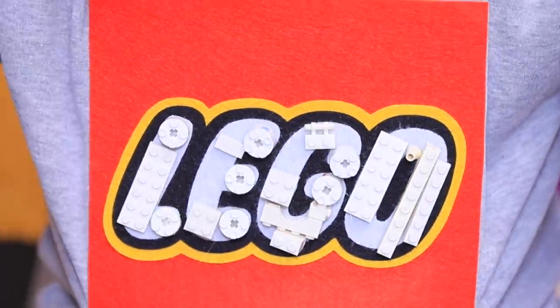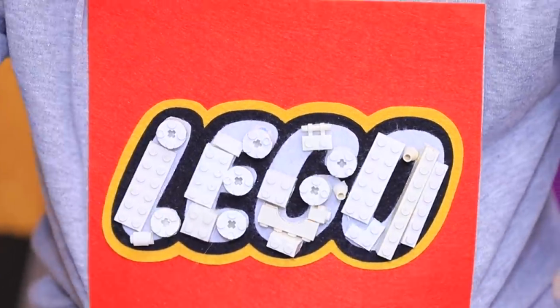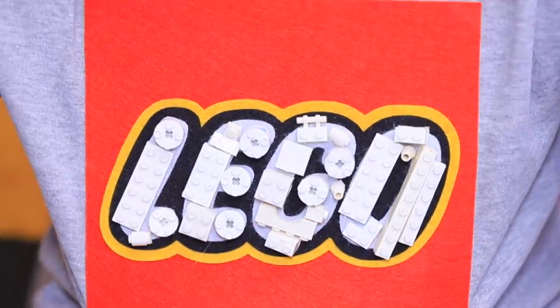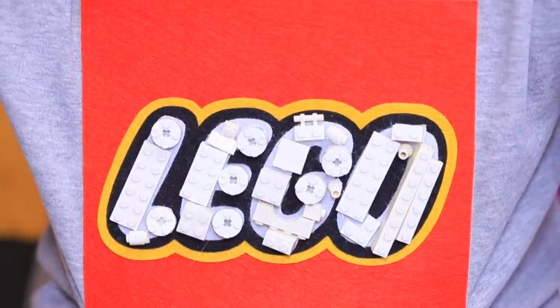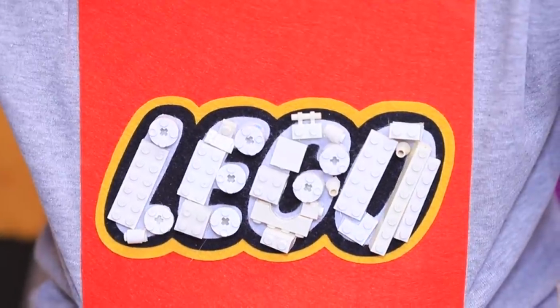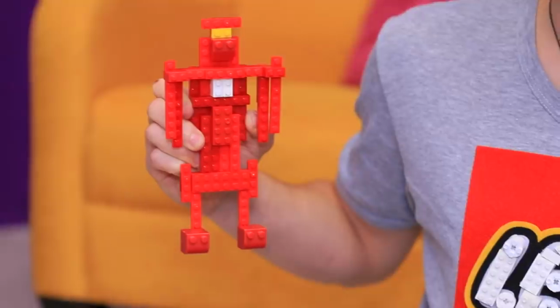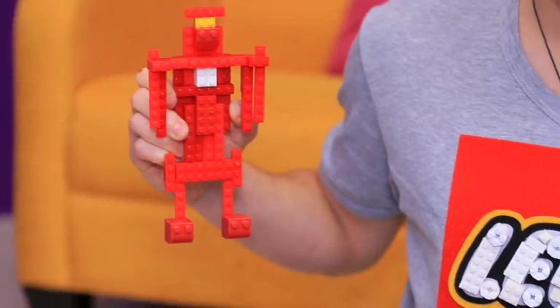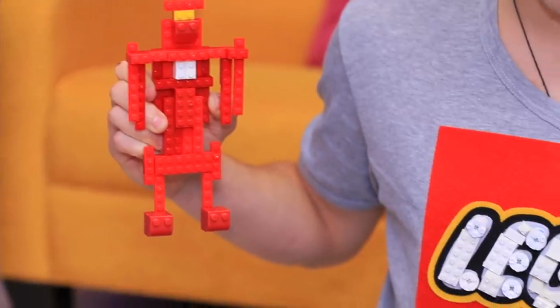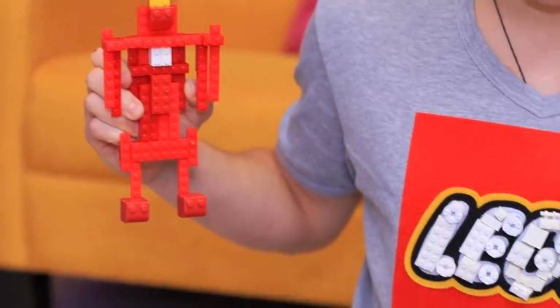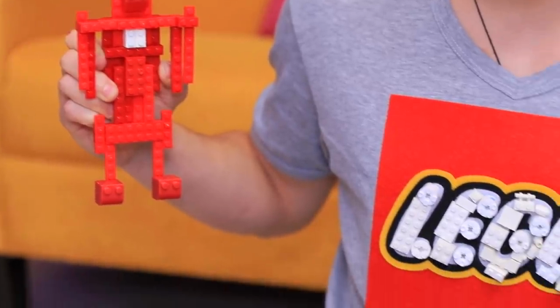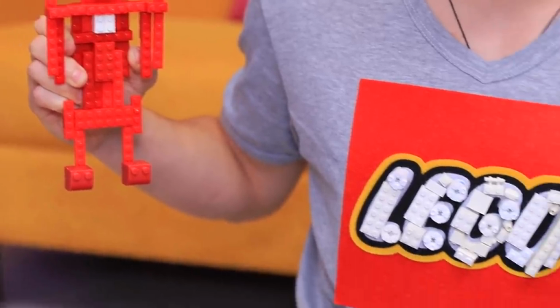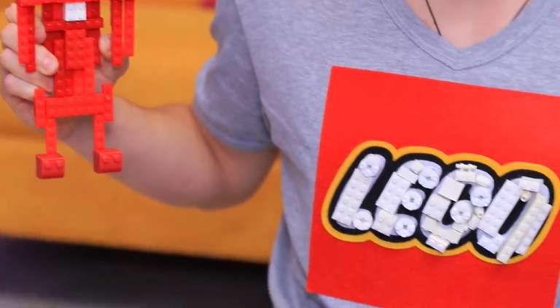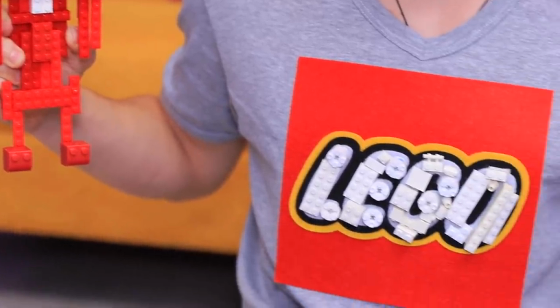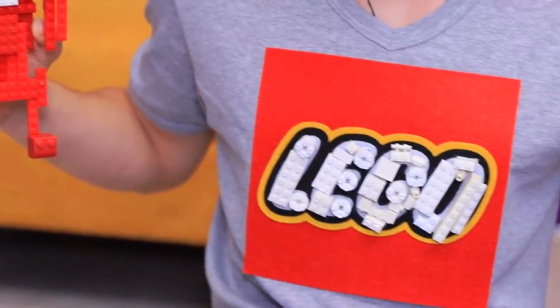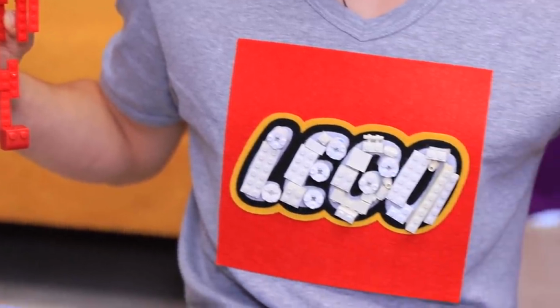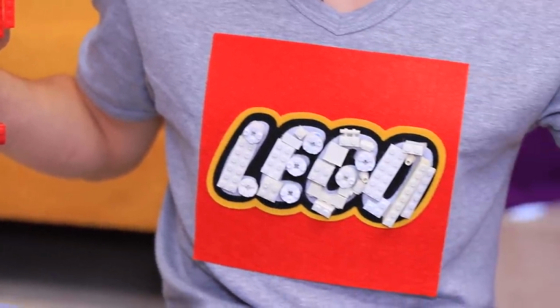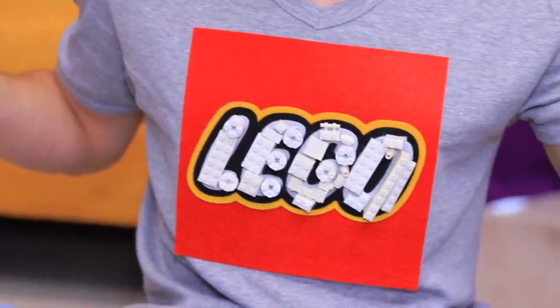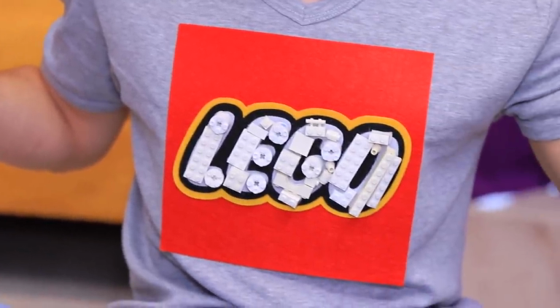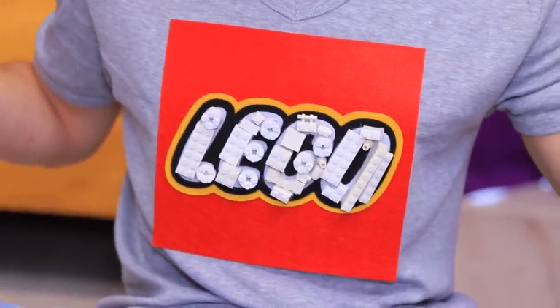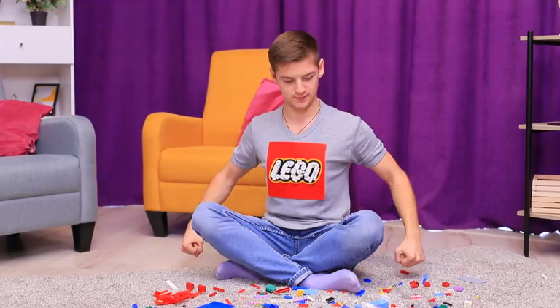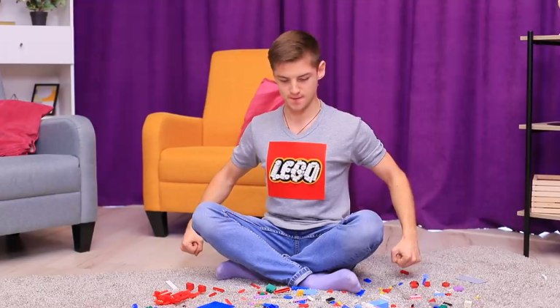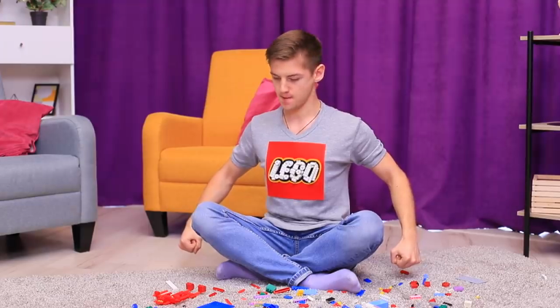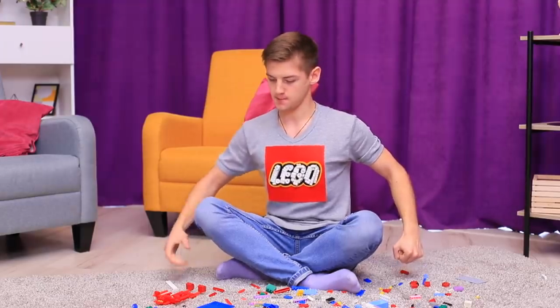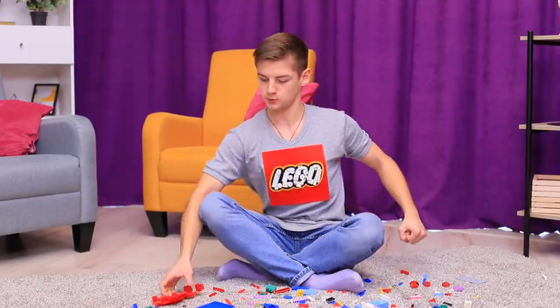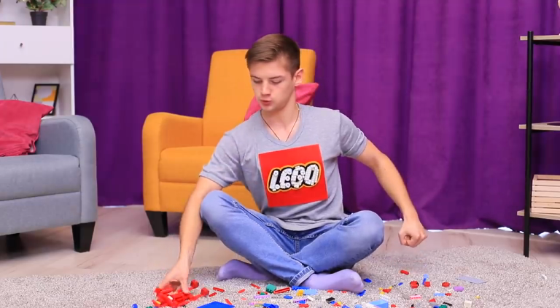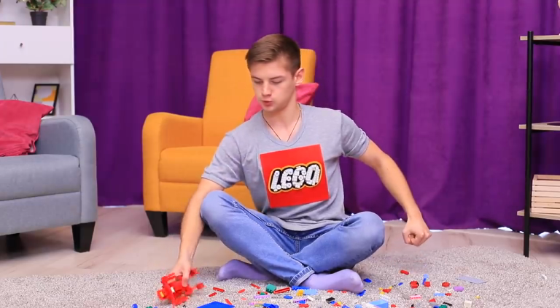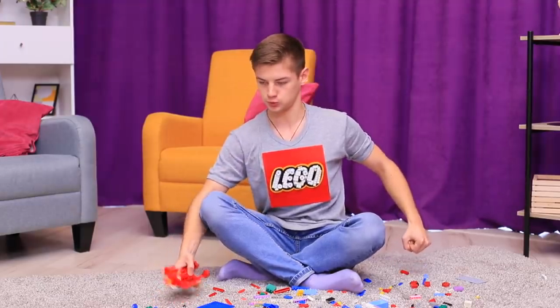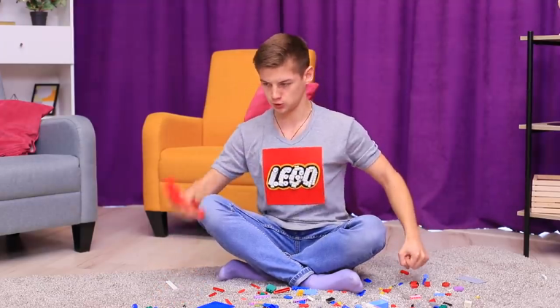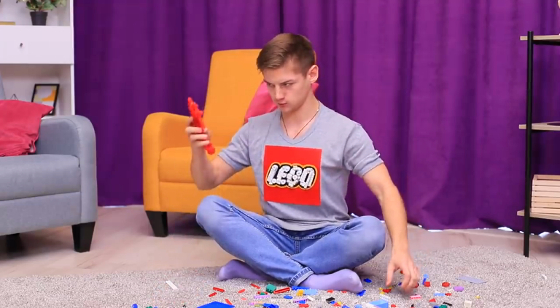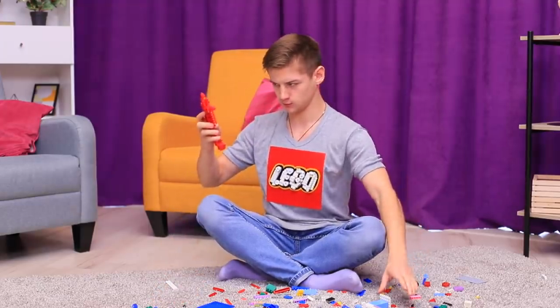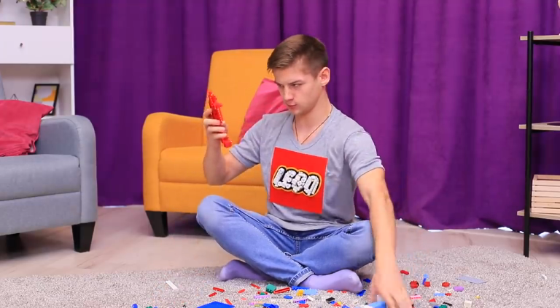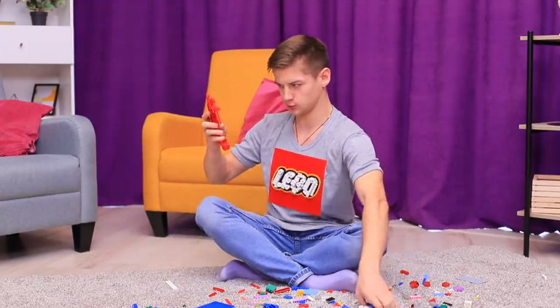This LEGO t-shirt is only for die-hard fans! Now Shawn is a real LEGO man!